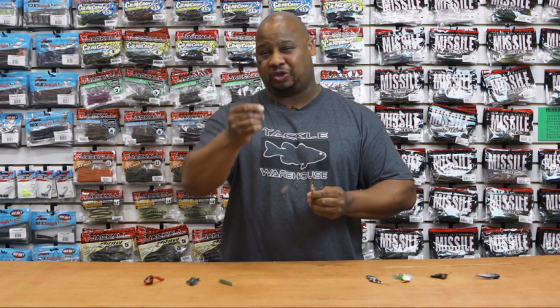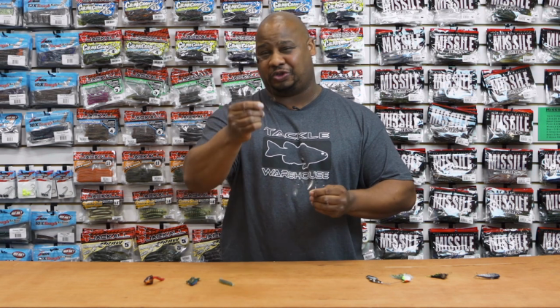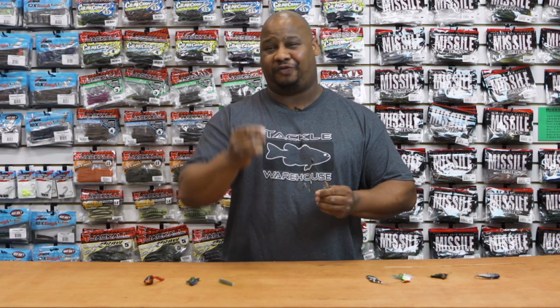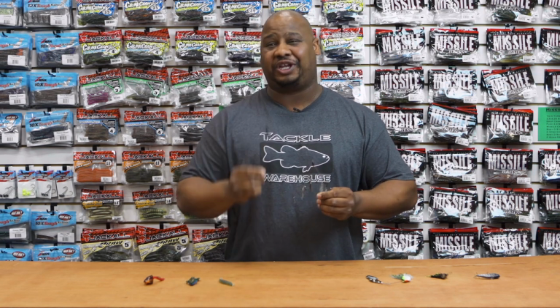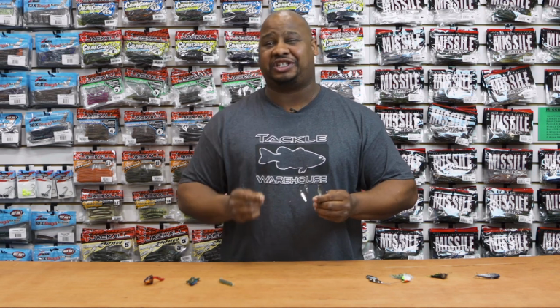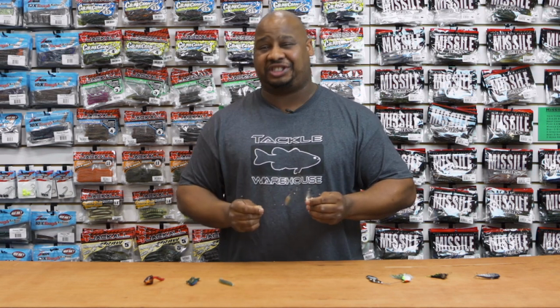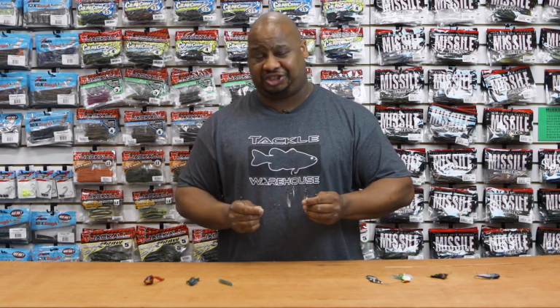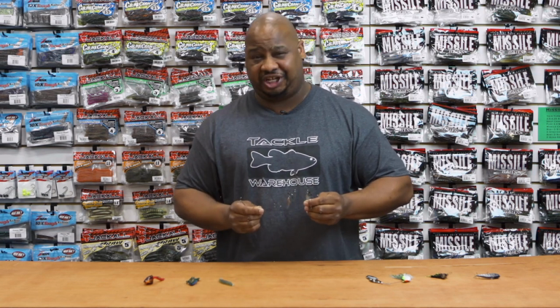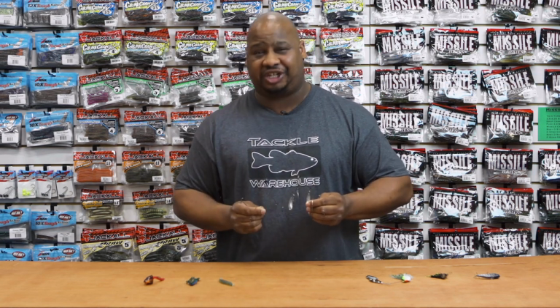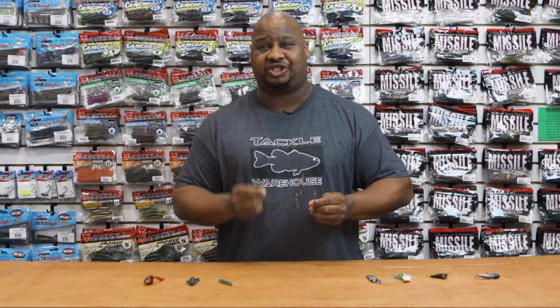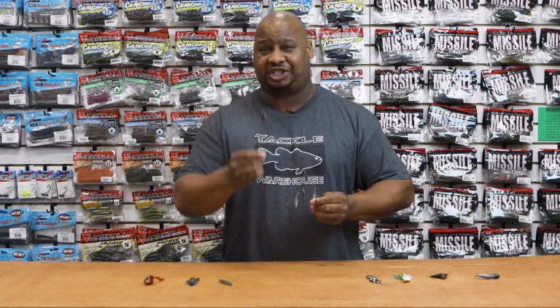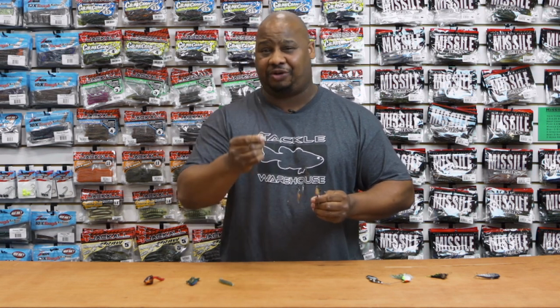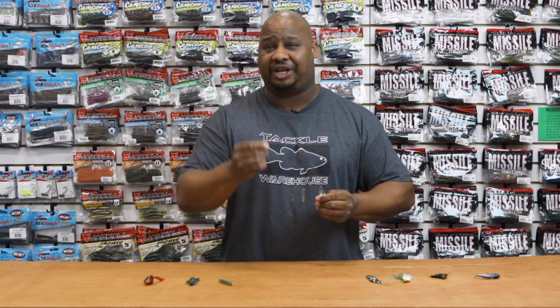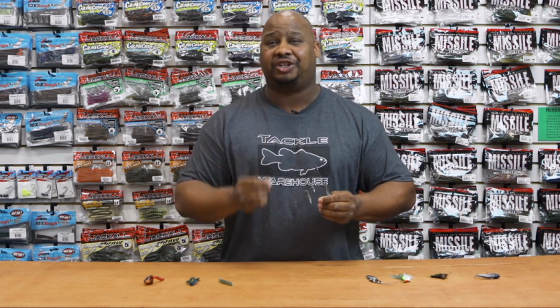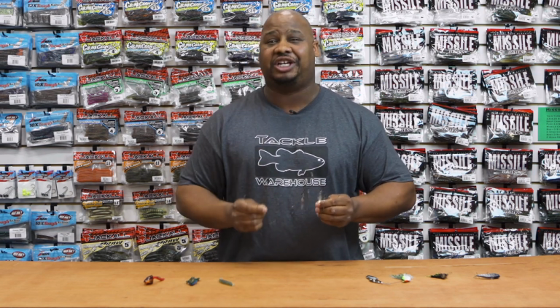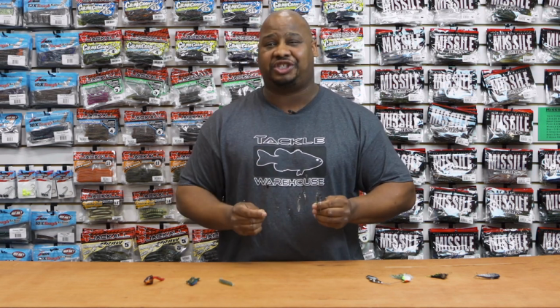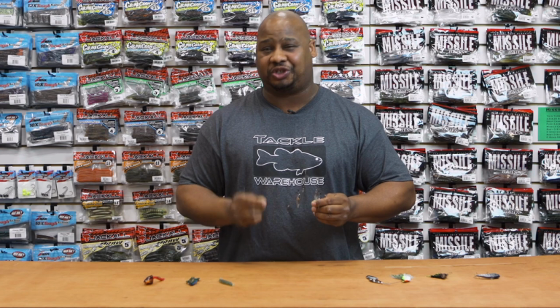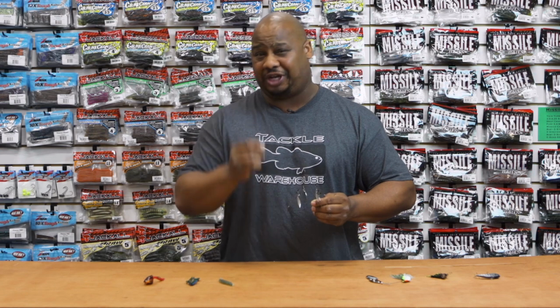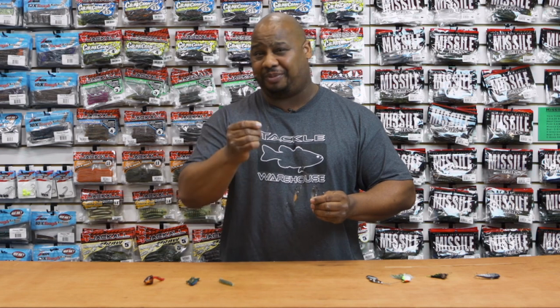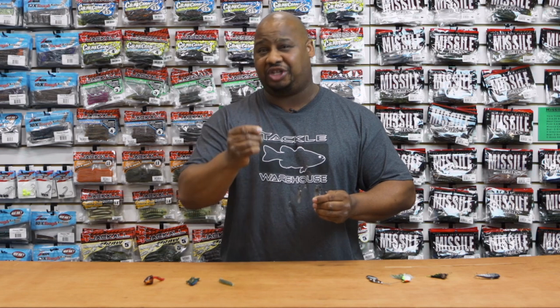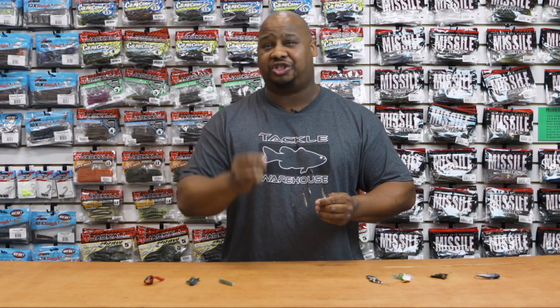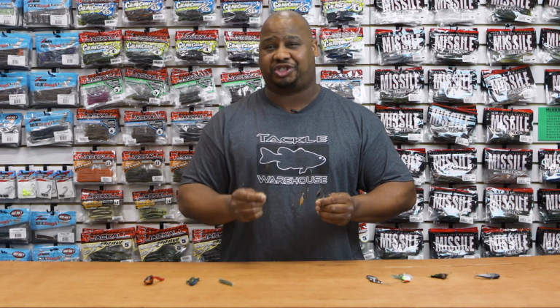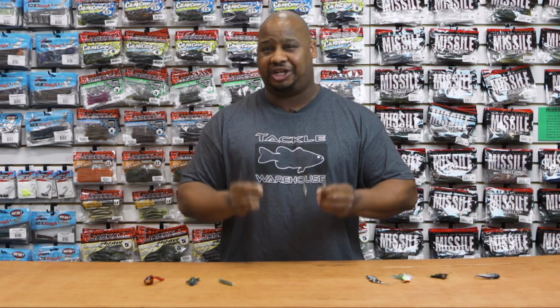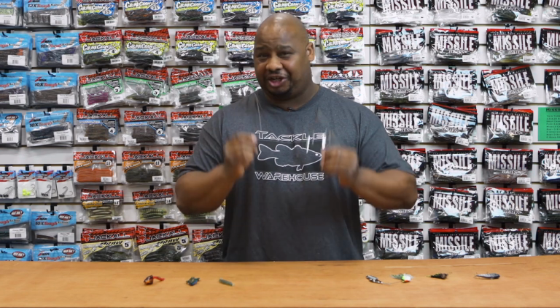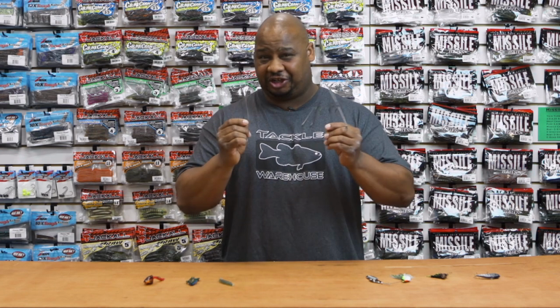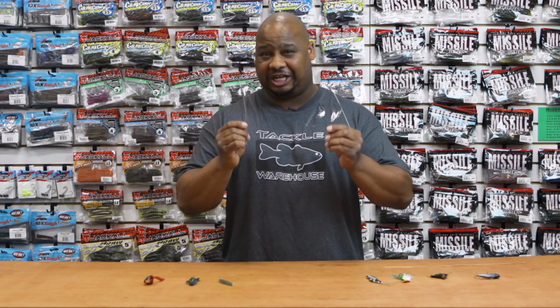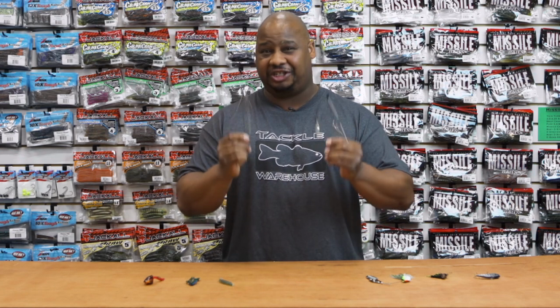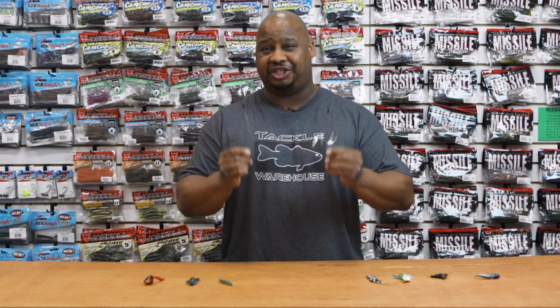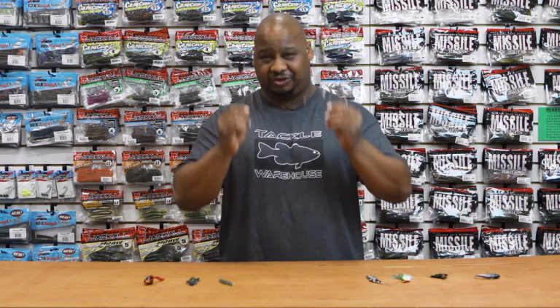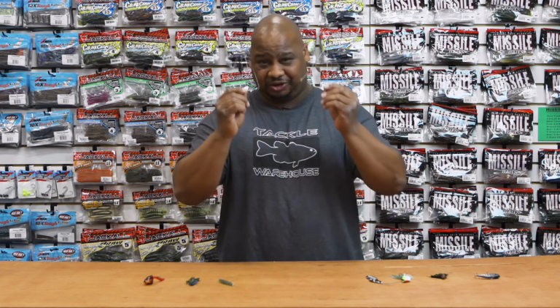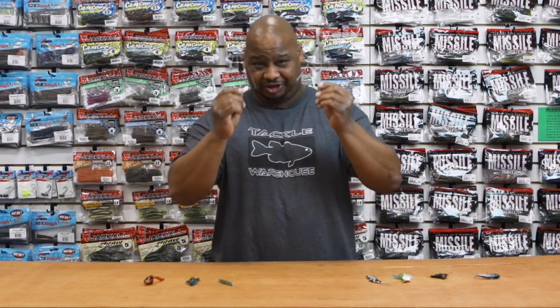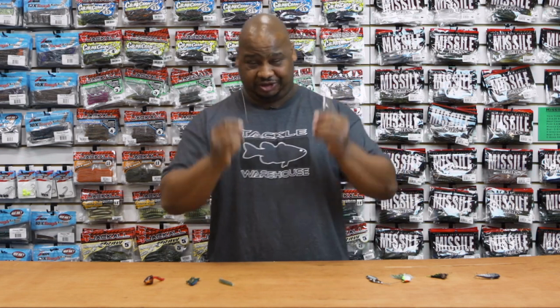Also, don't forget to check your state regulations on how many hooks you're allowed to use on these.